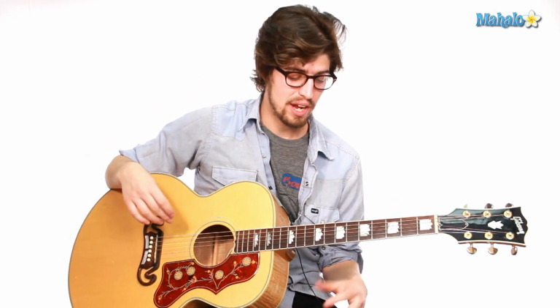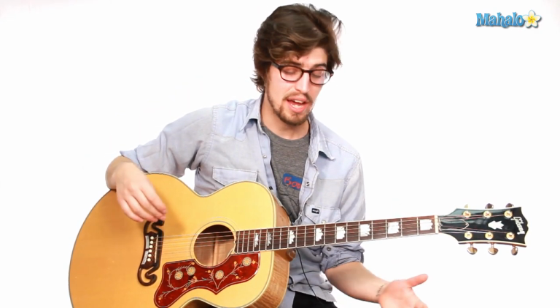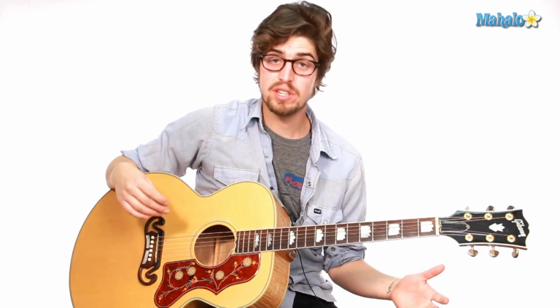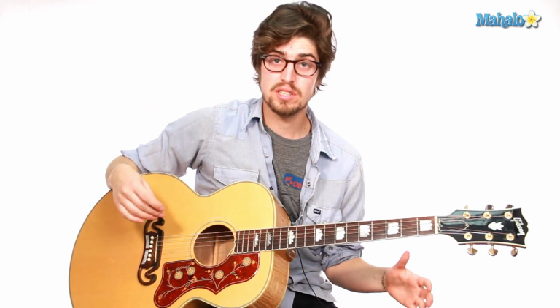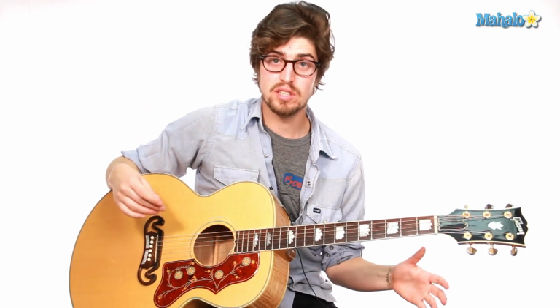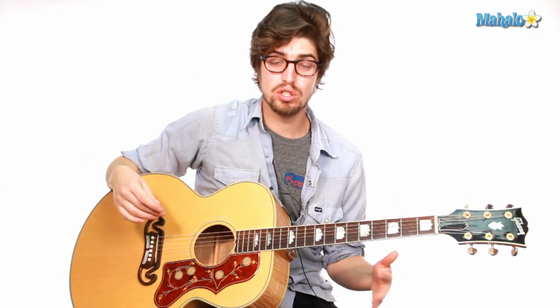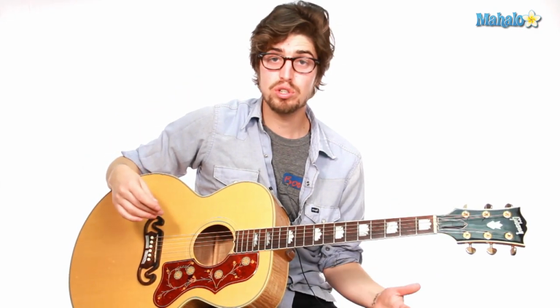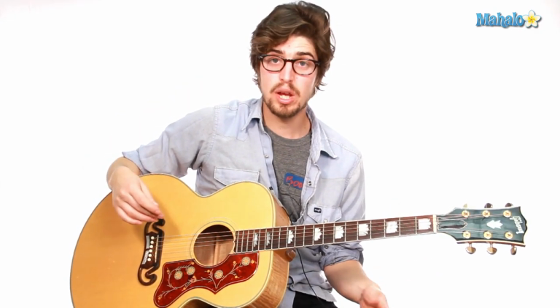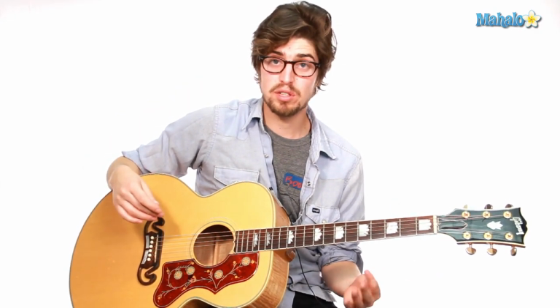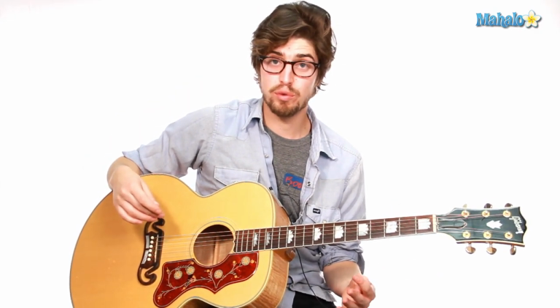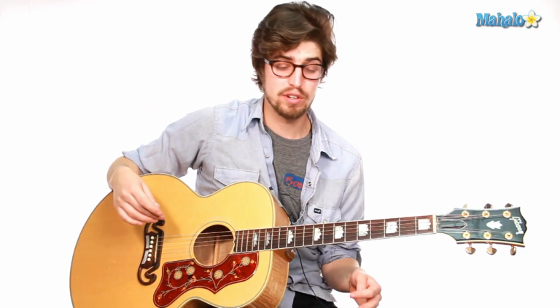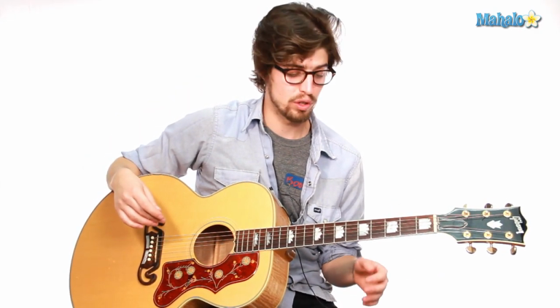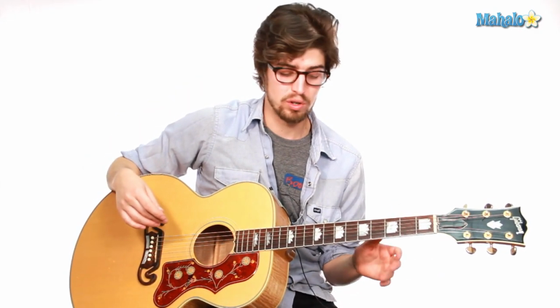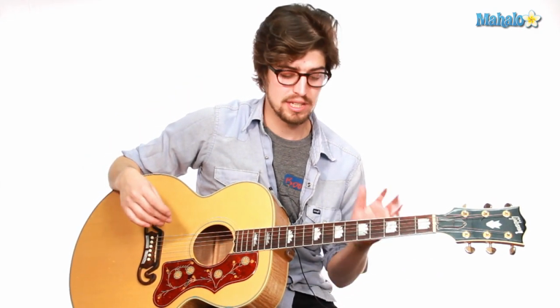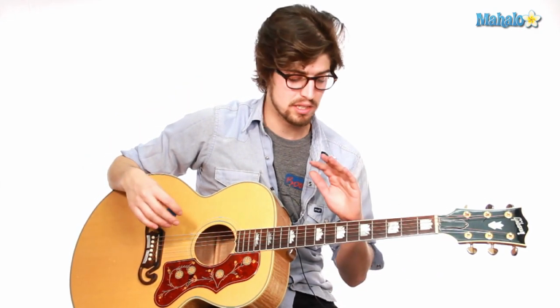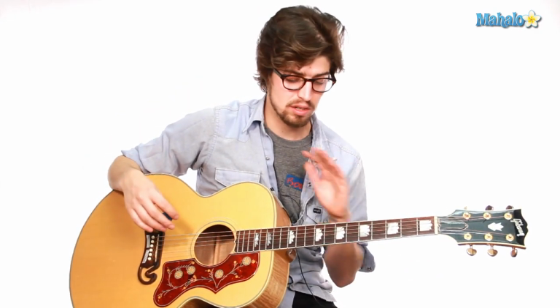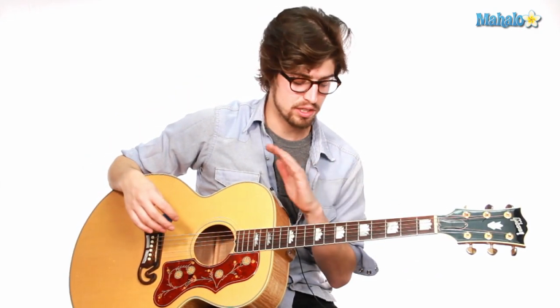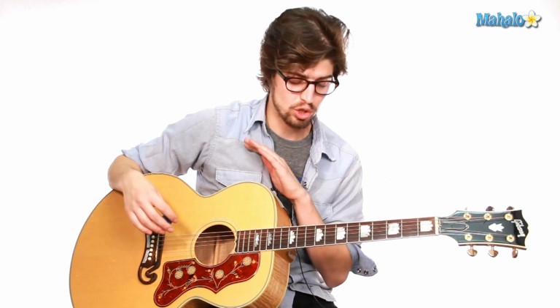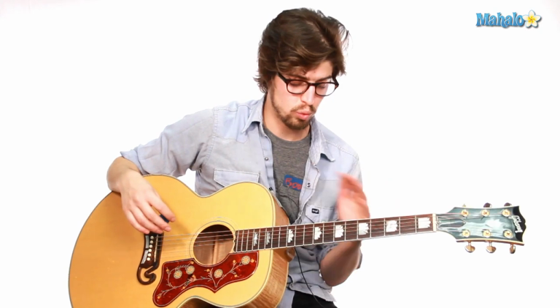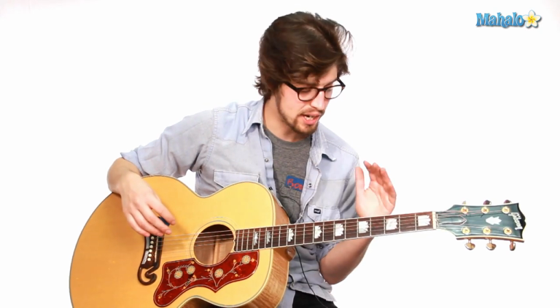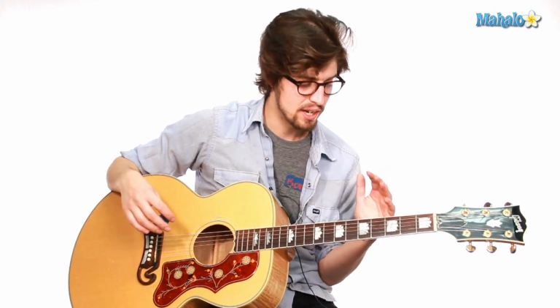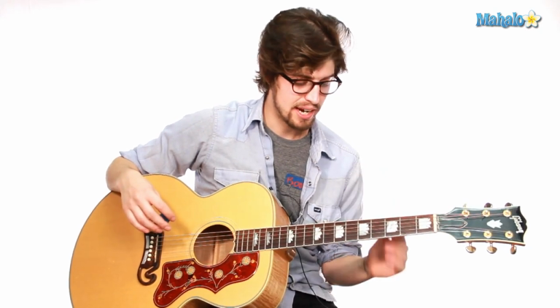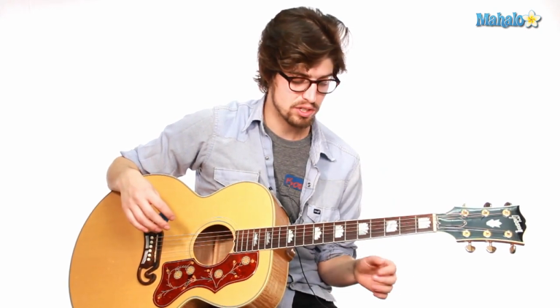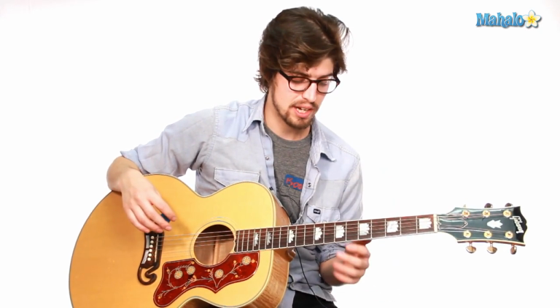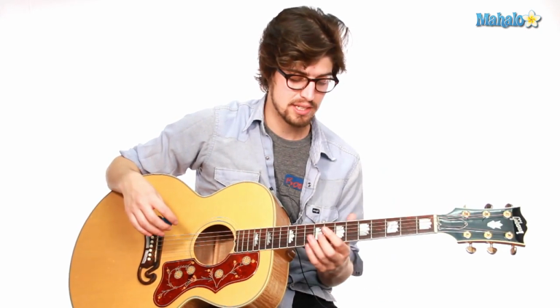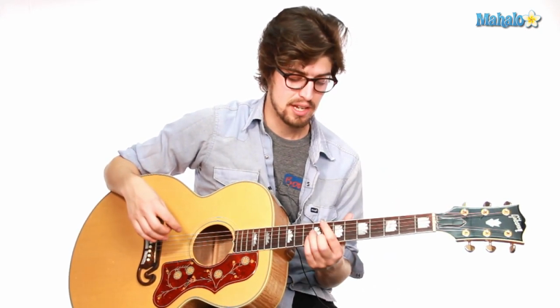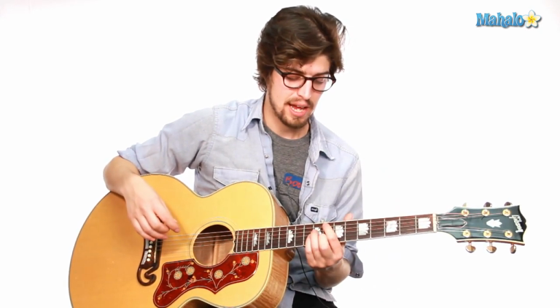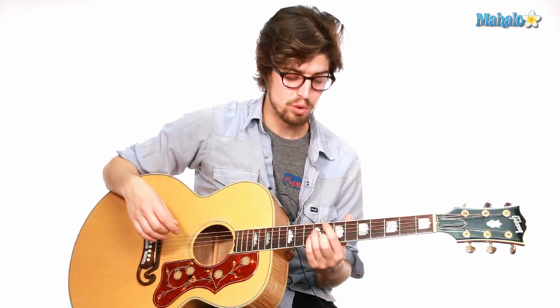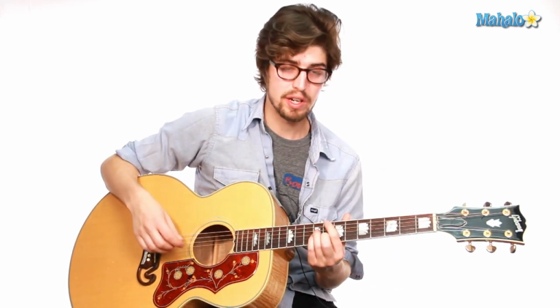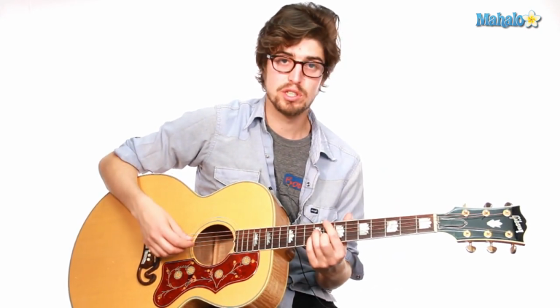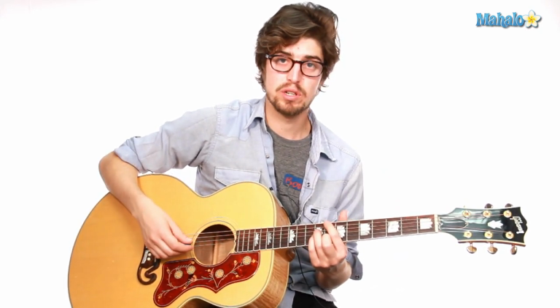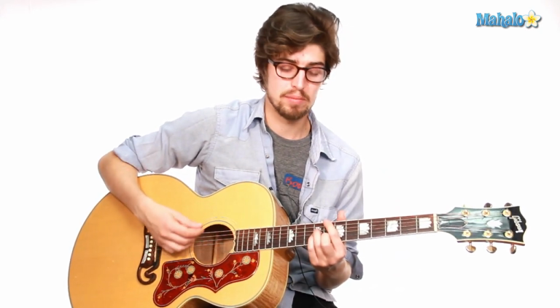So now you have these two shapes and four different chords, and this song is a great exercise at moving in between them.